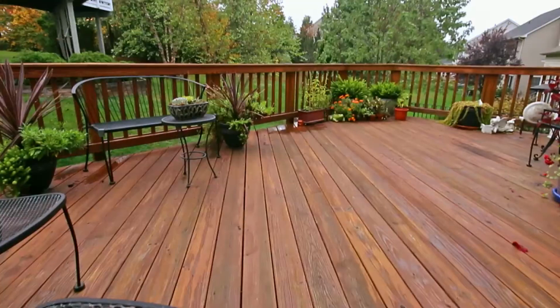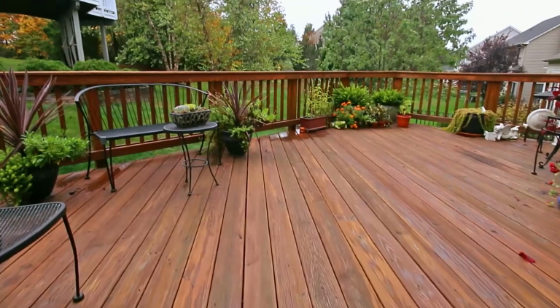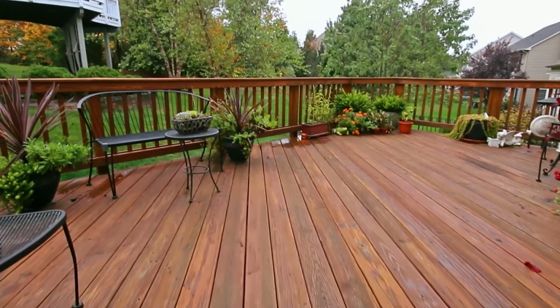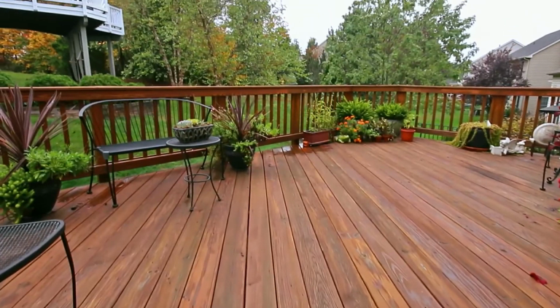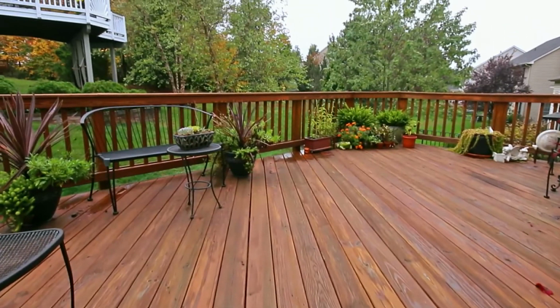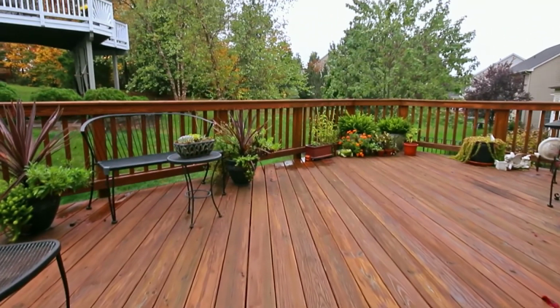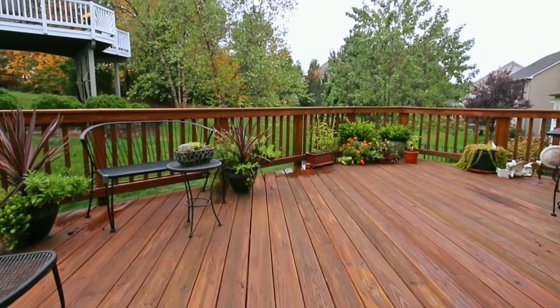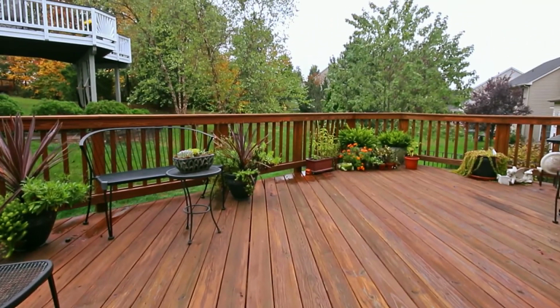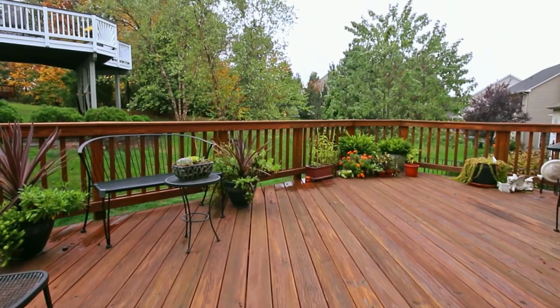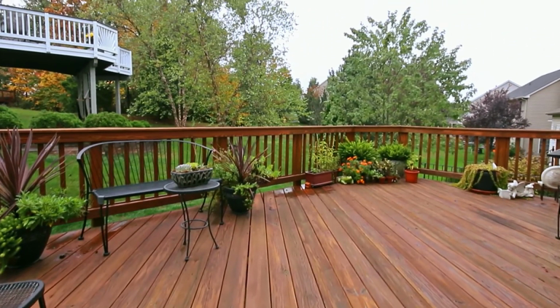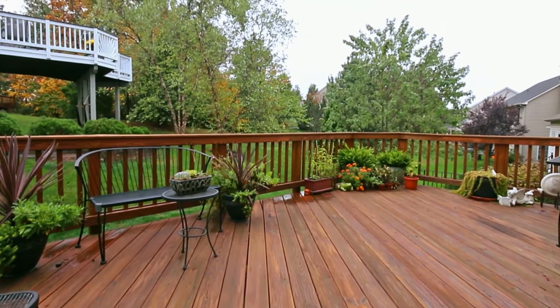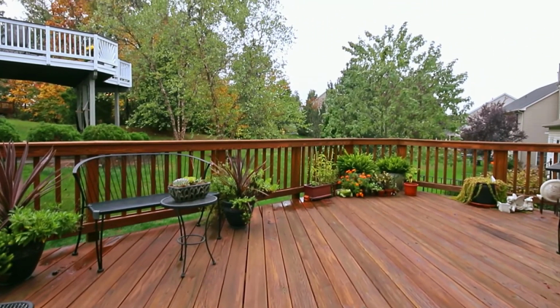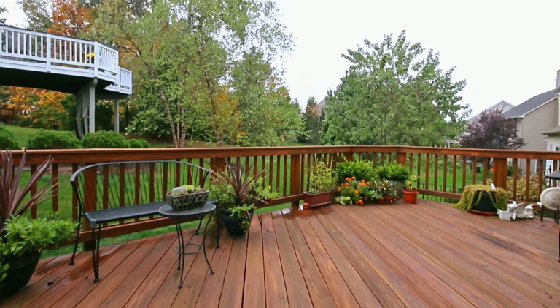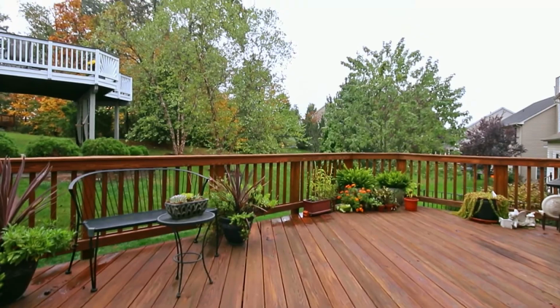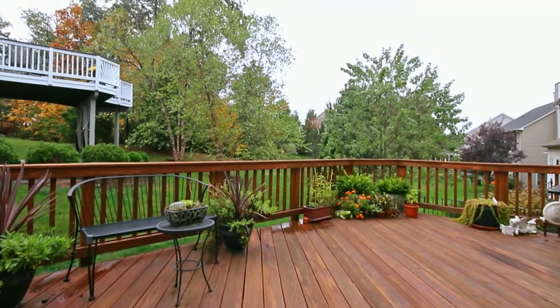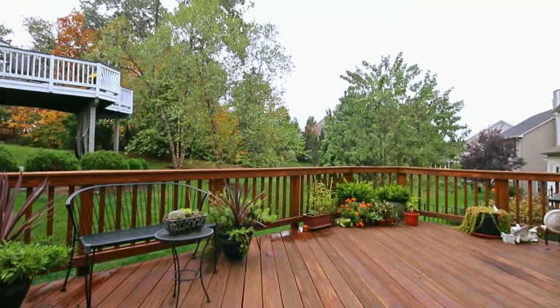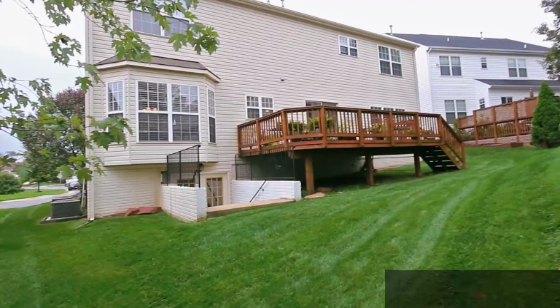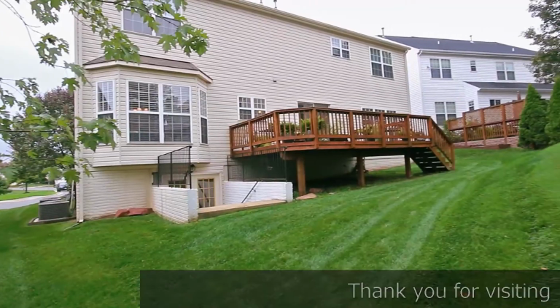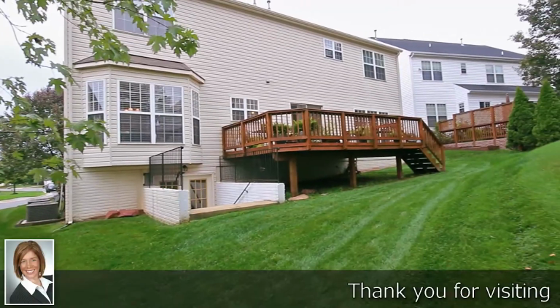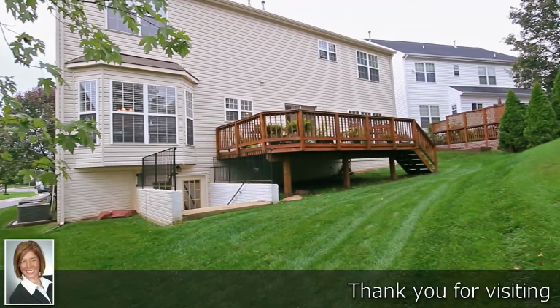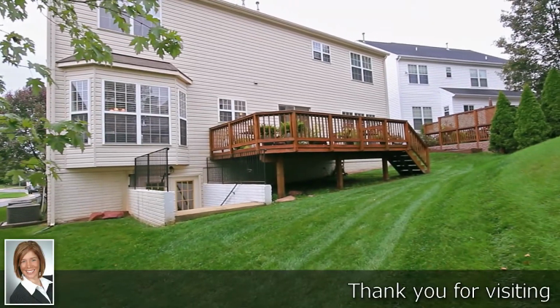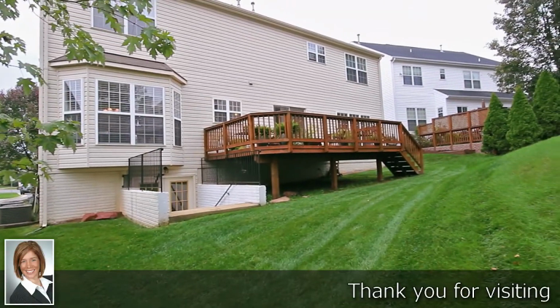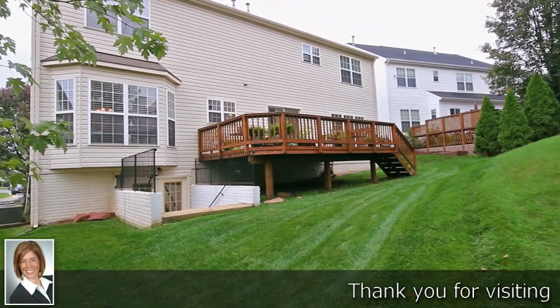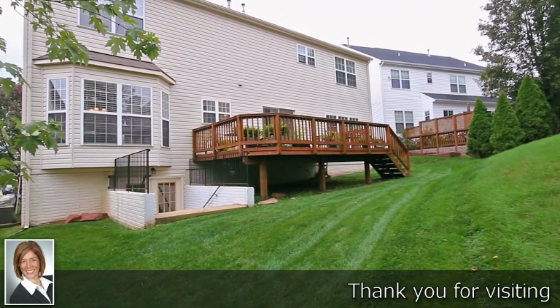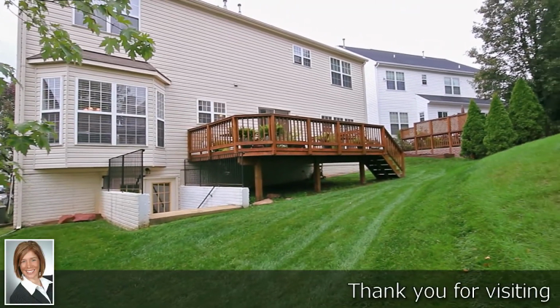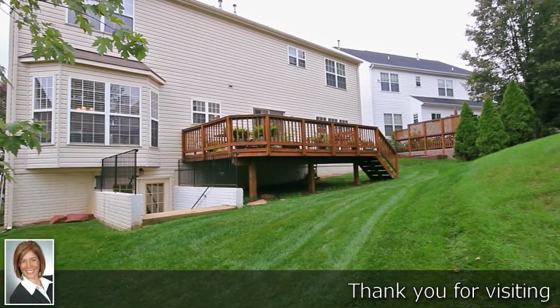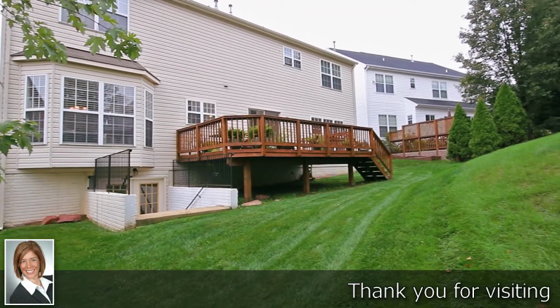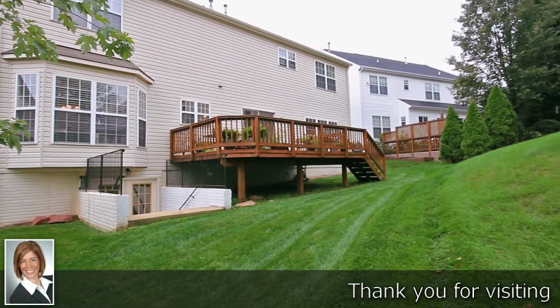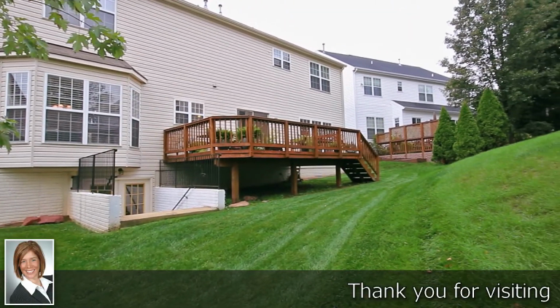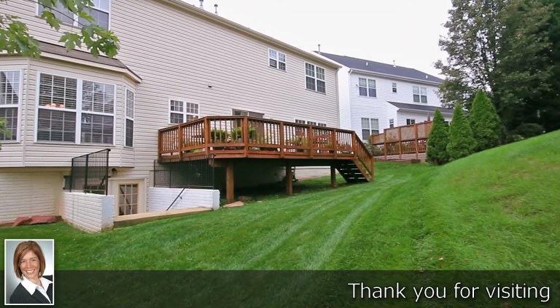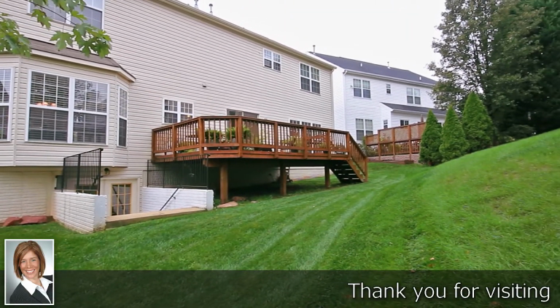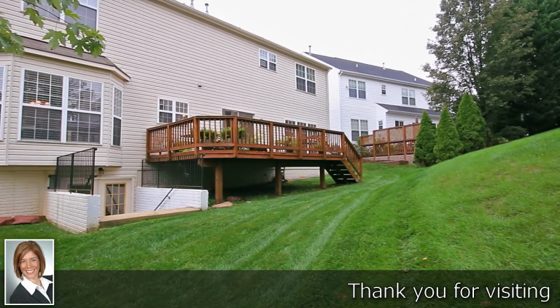Thanks for virtually touring this home. Now come experience it in person. Home — it's where your story begins.